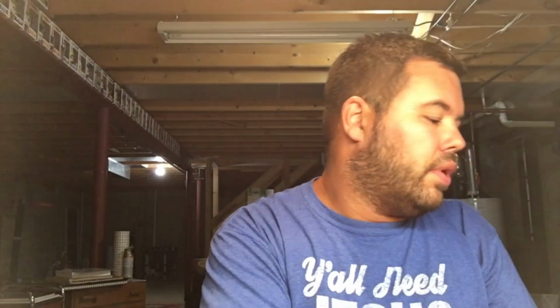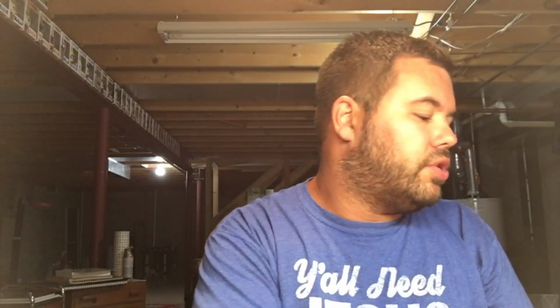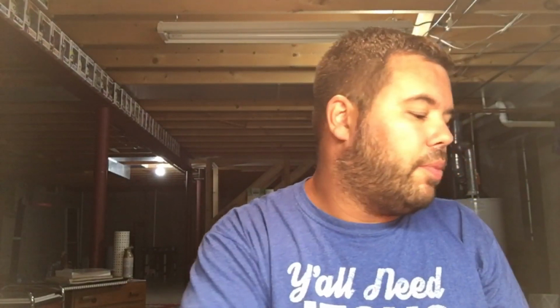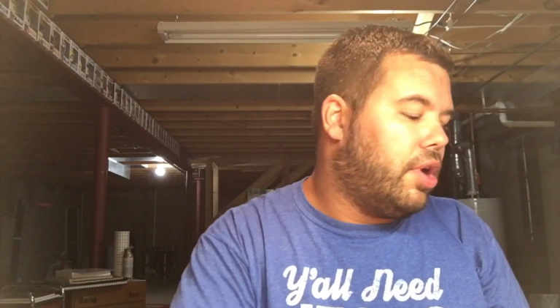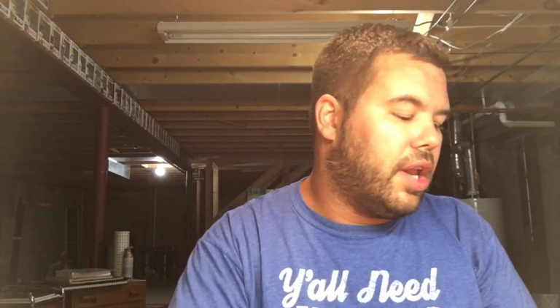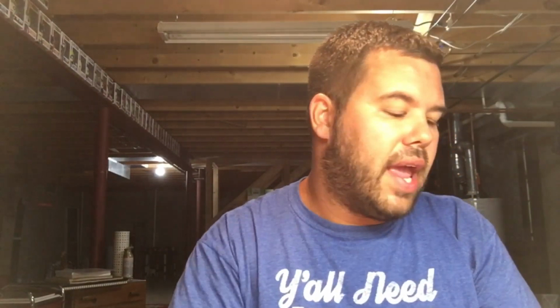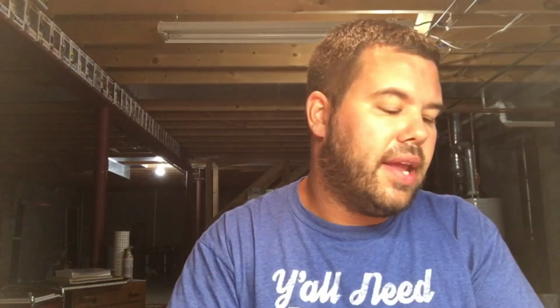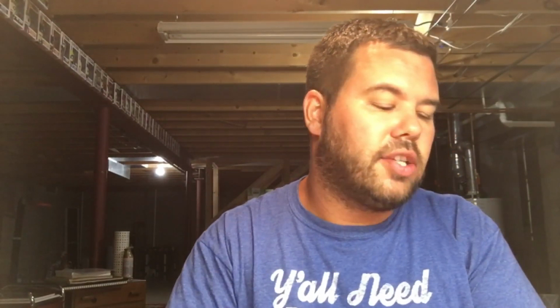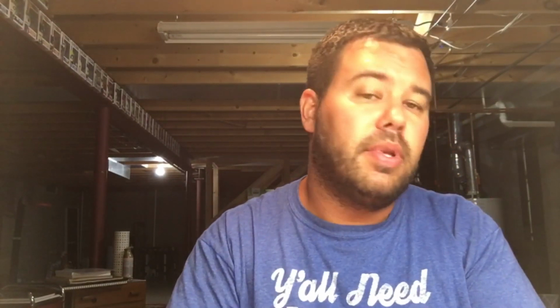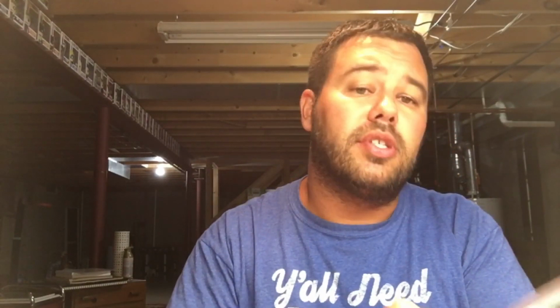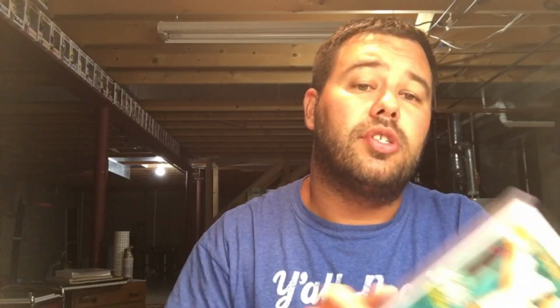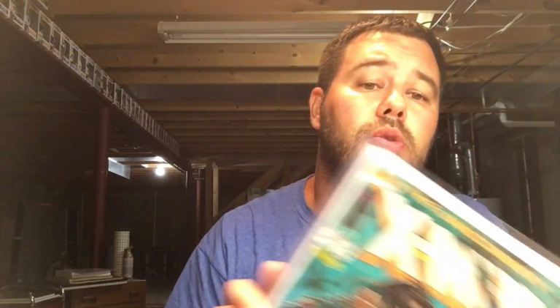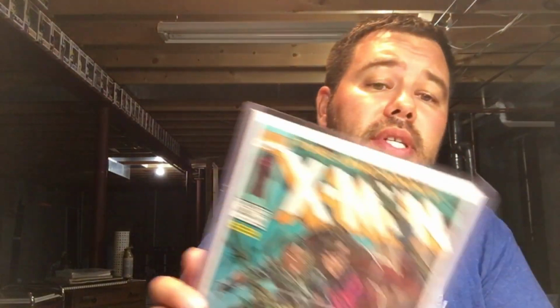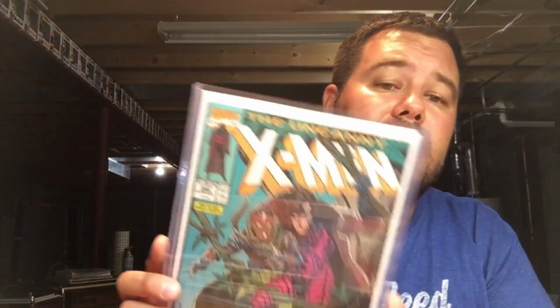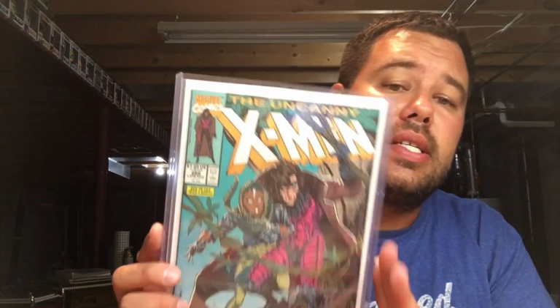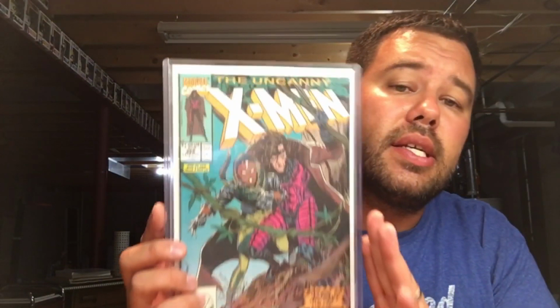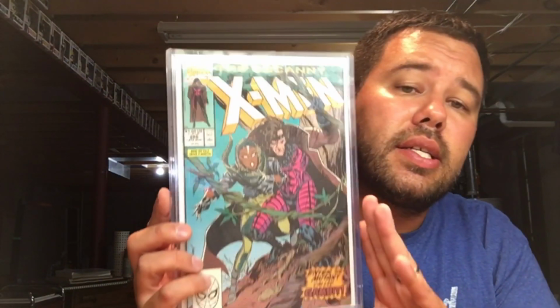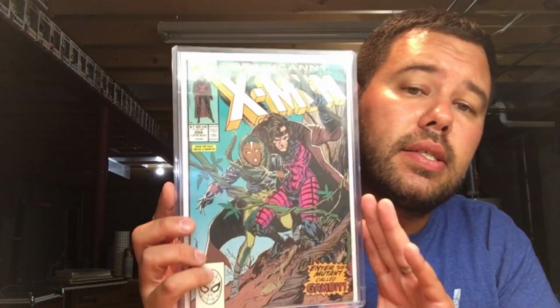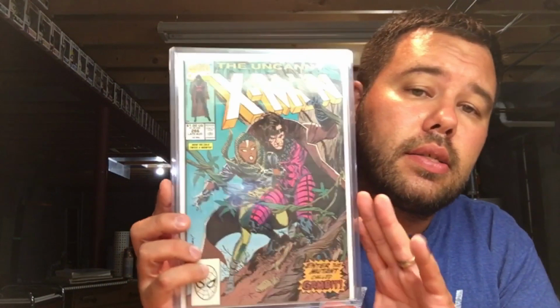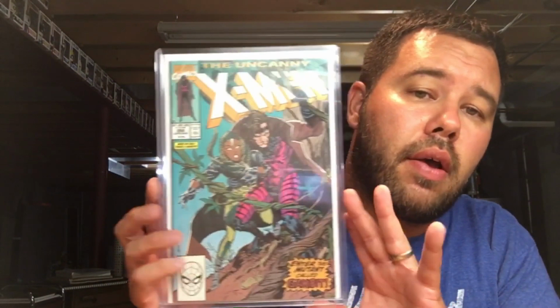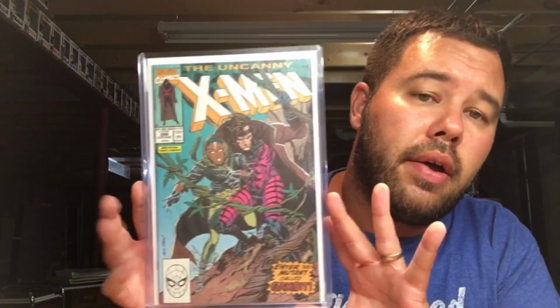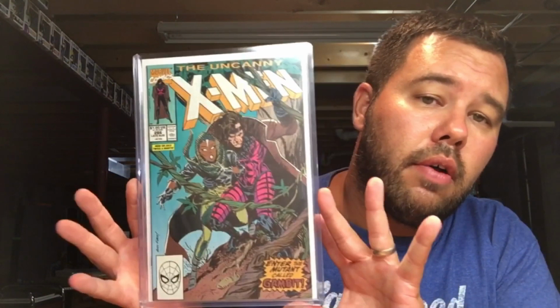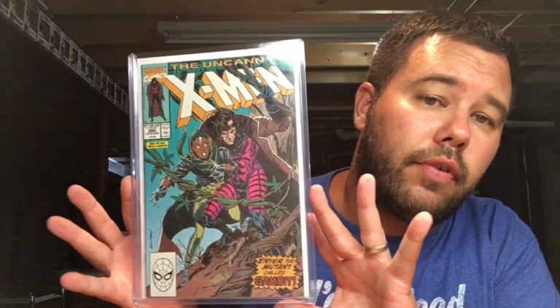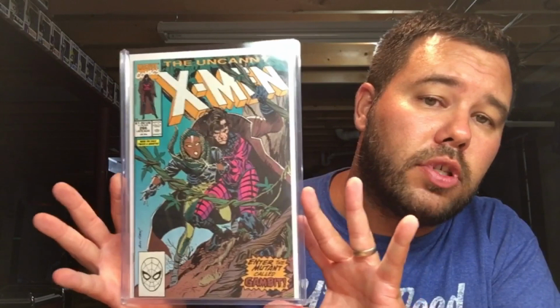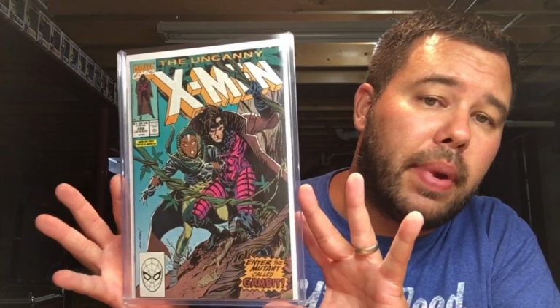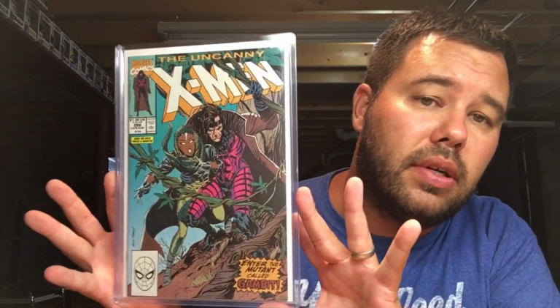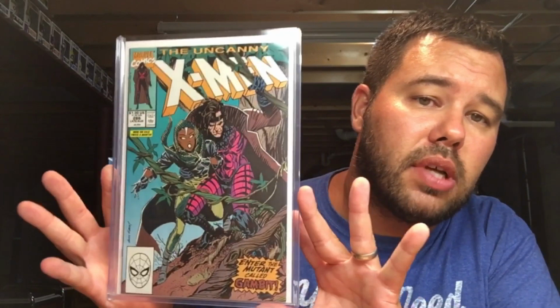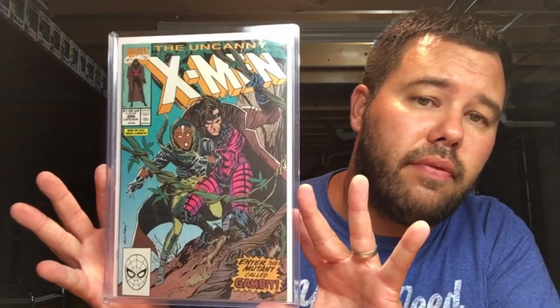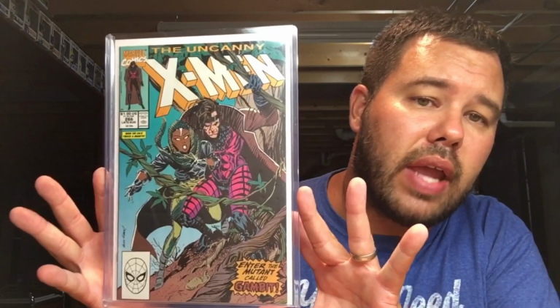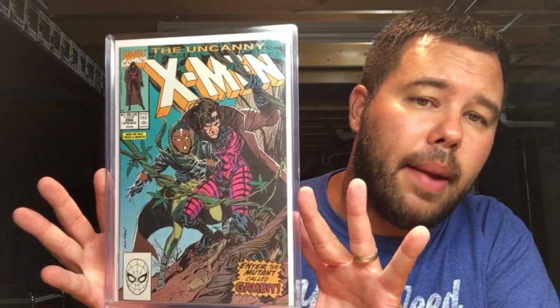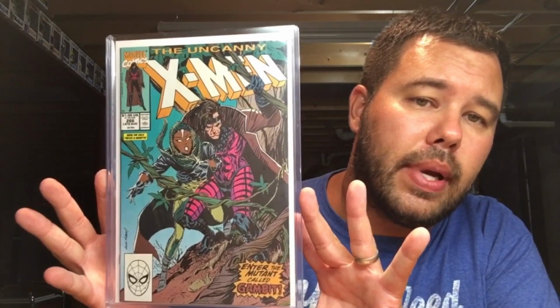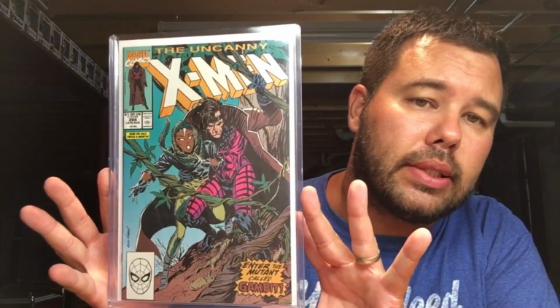Some more Uncanny X-Men — this is issue 266, first appearance of Gambit.